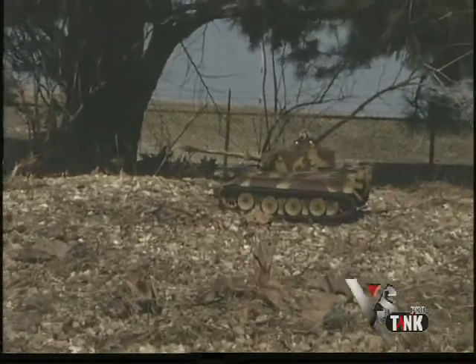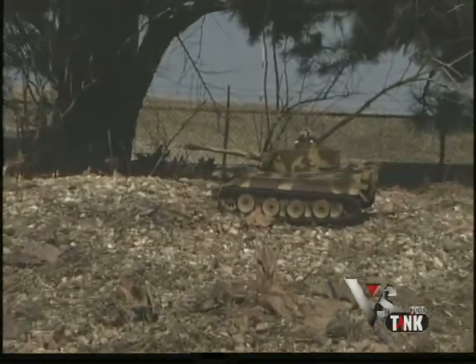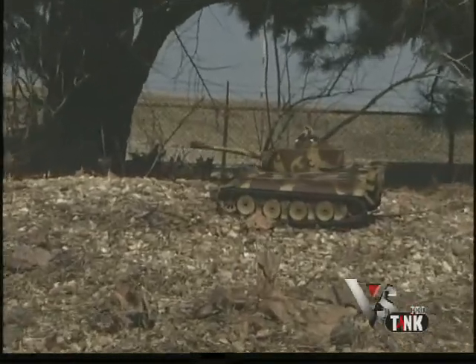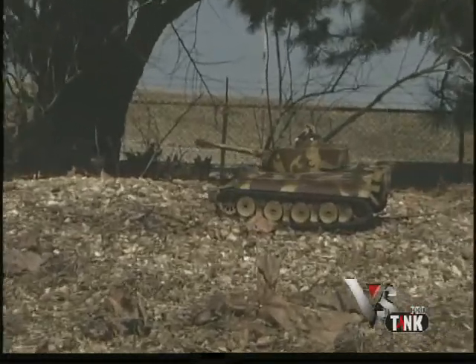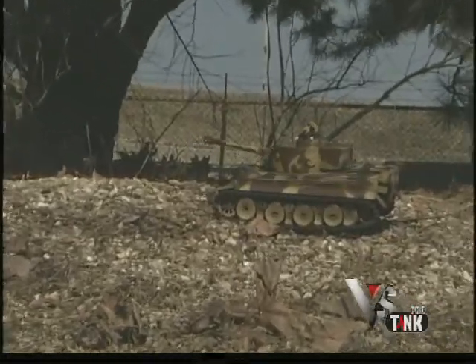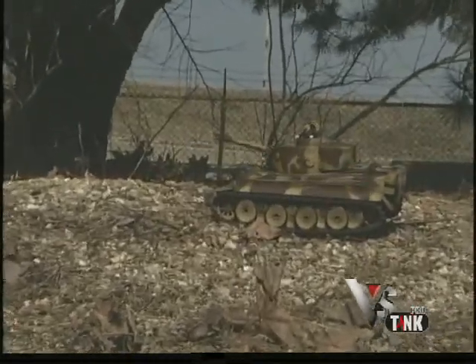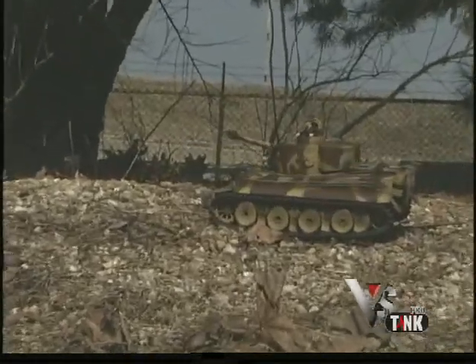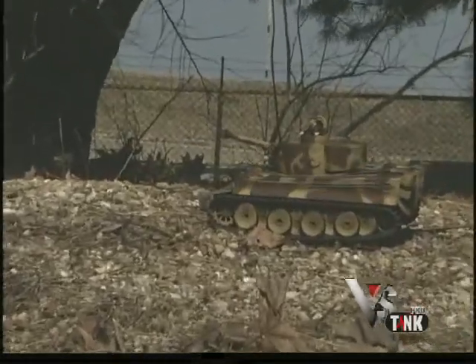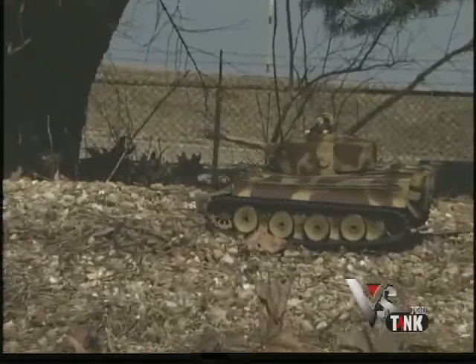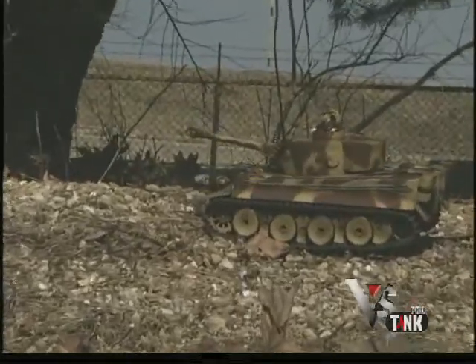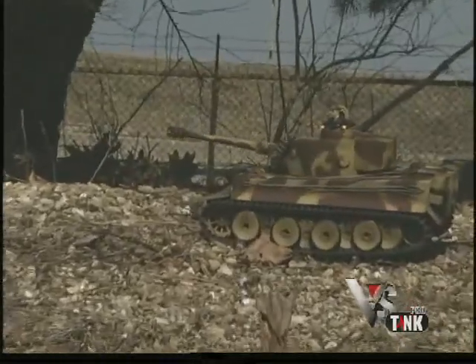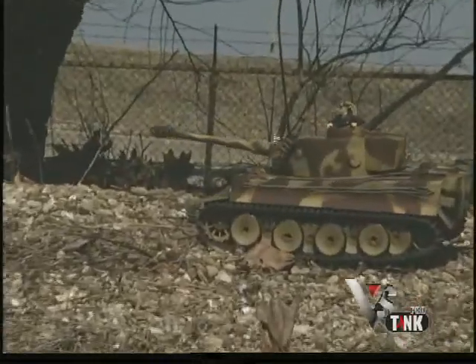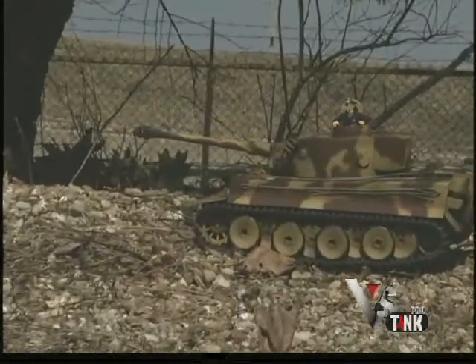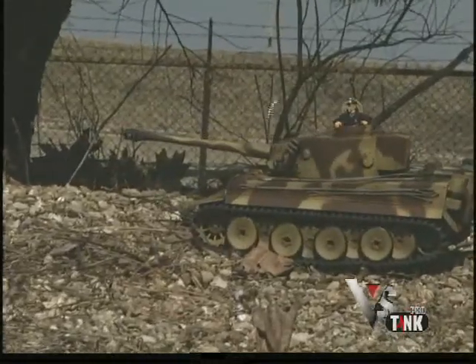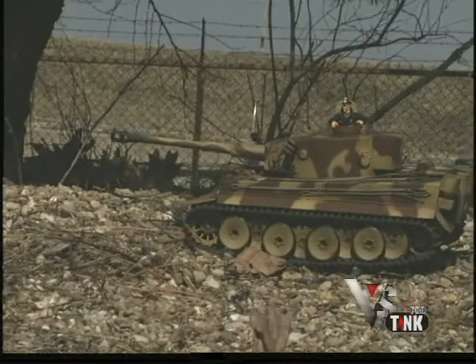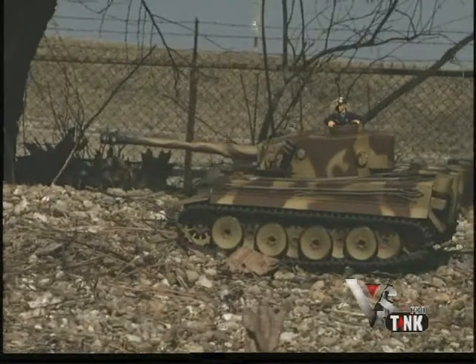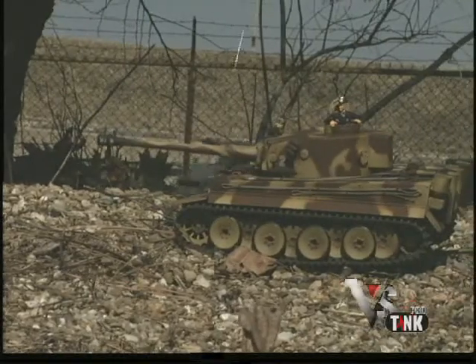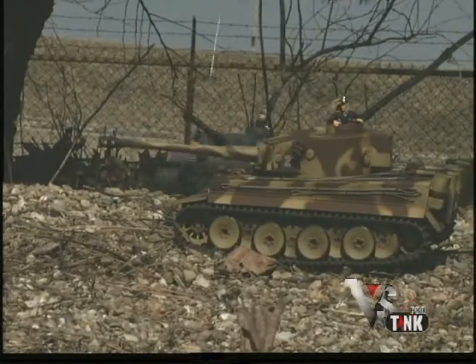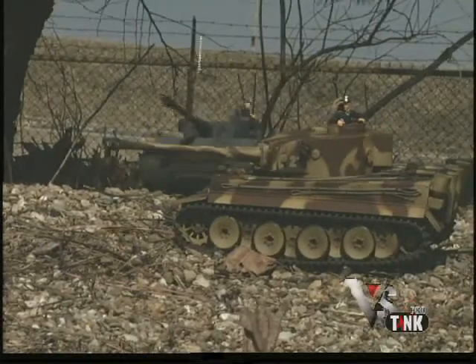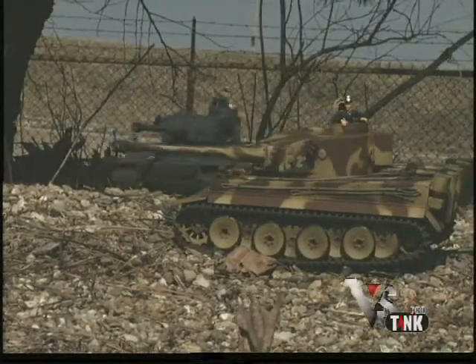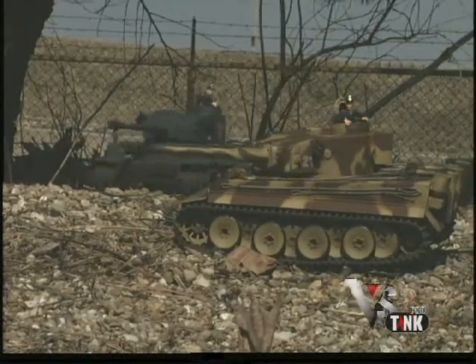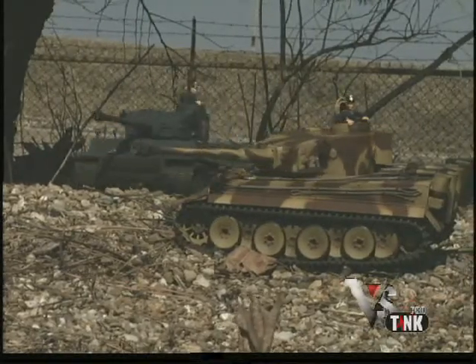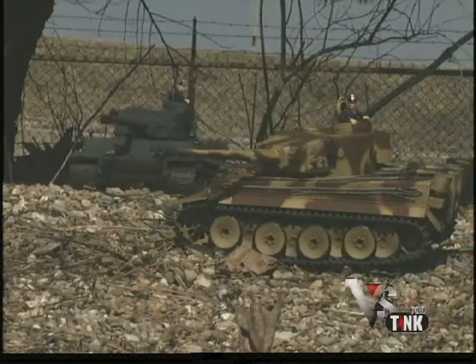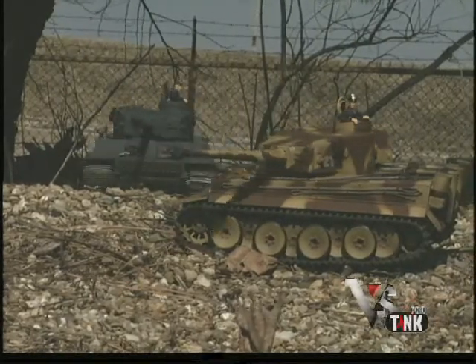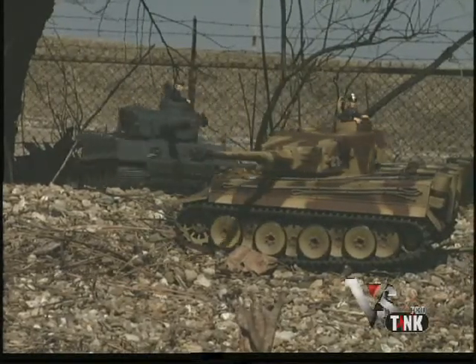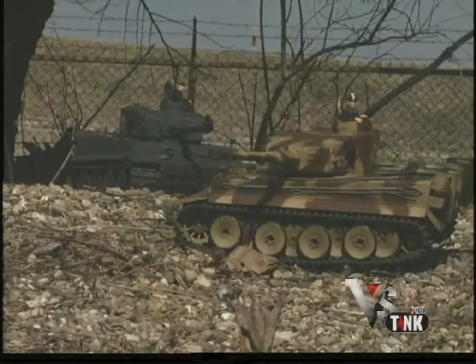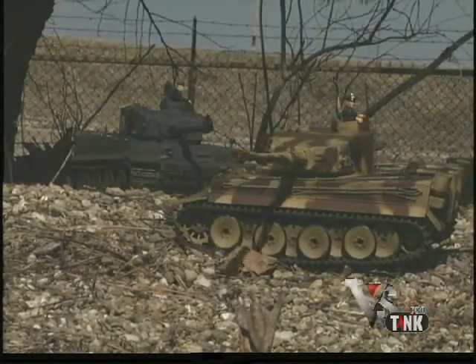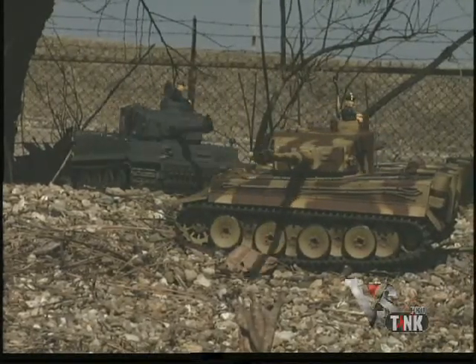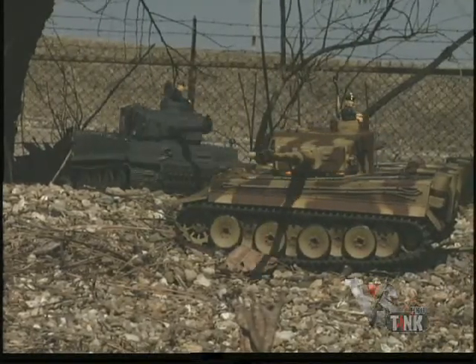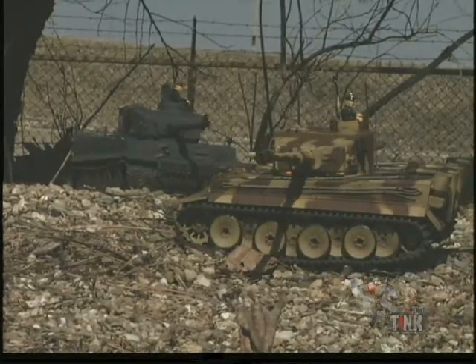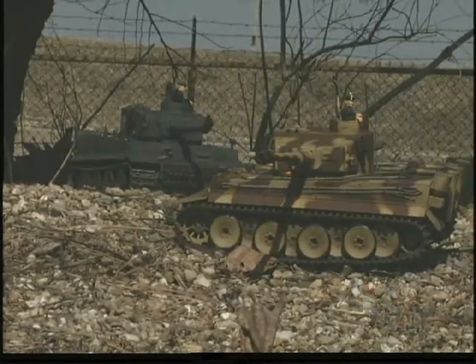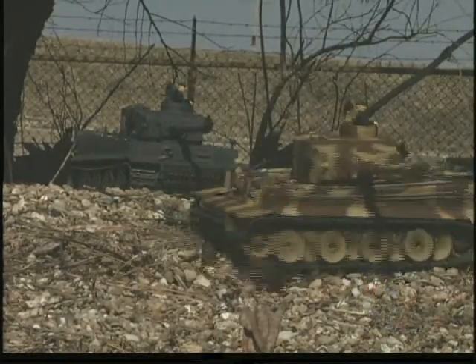Up to six tanks can do battle at the same time, so test your fighting skills by taking command of your own Tiger I battle tank.